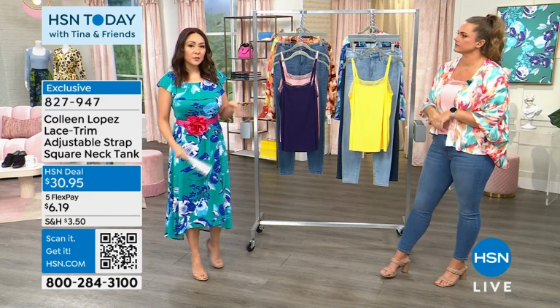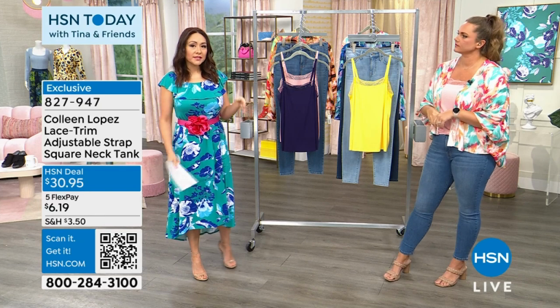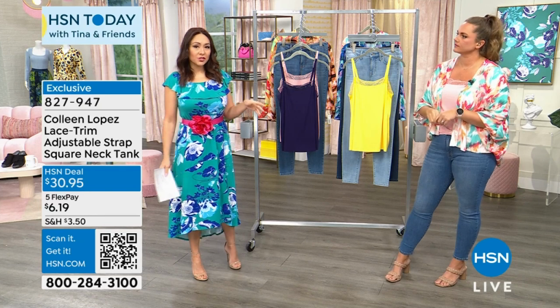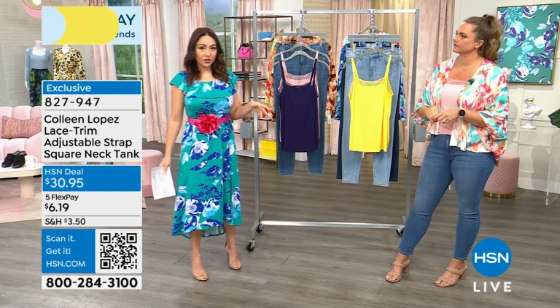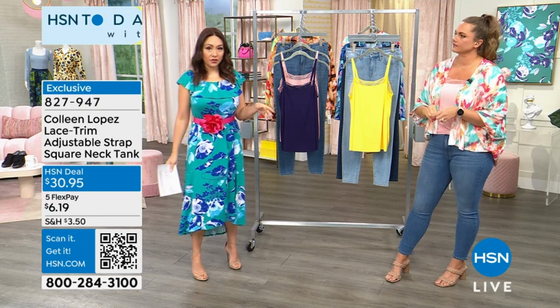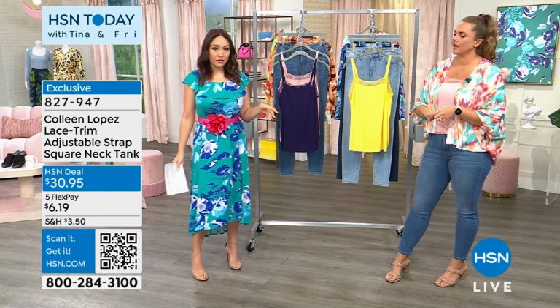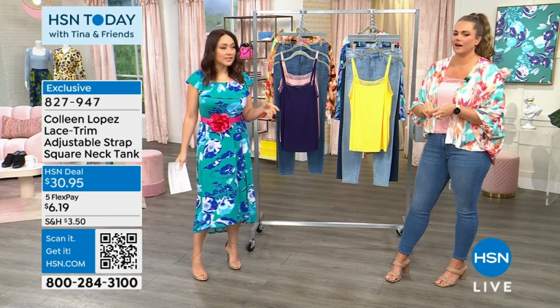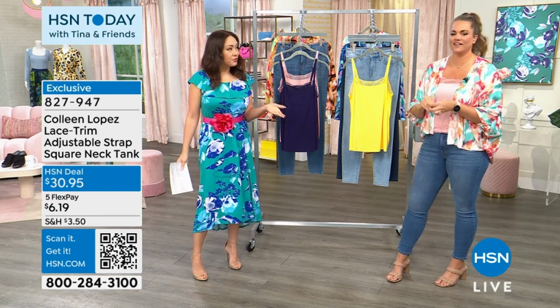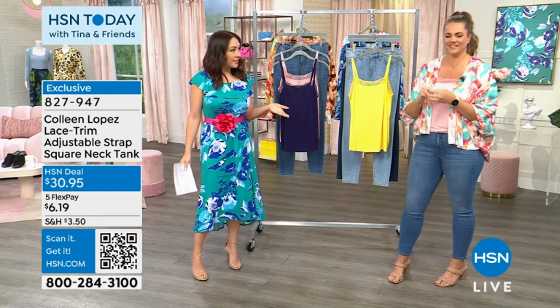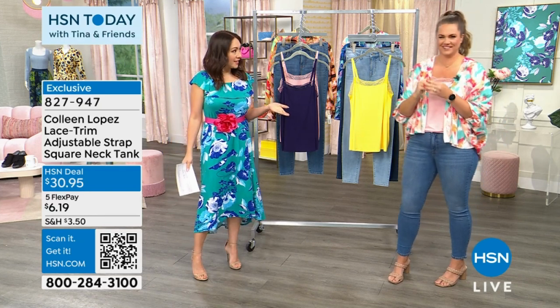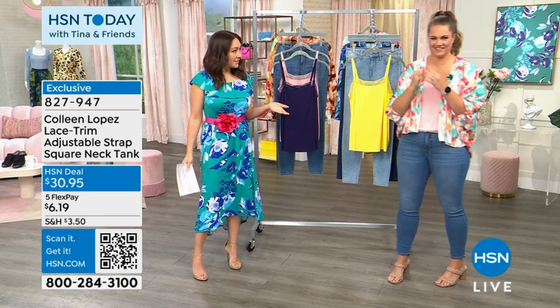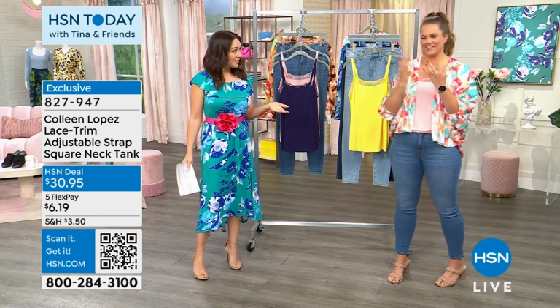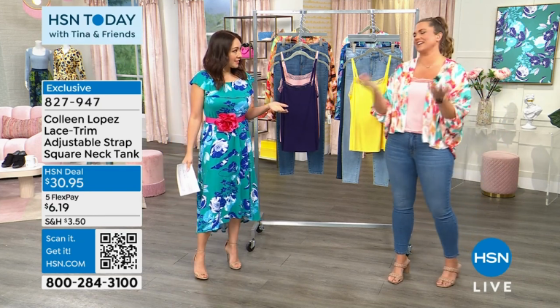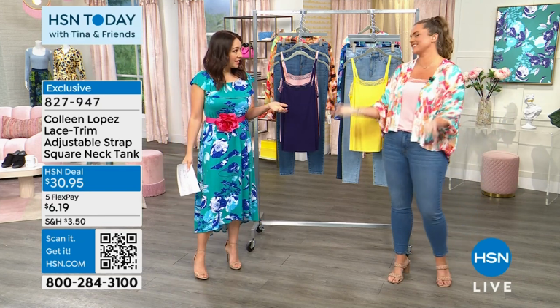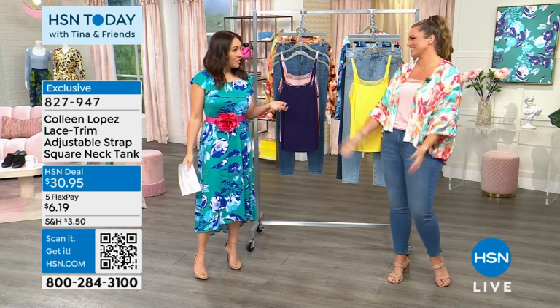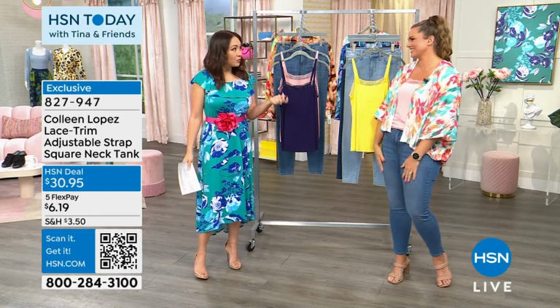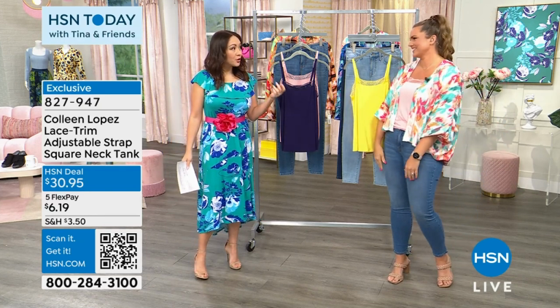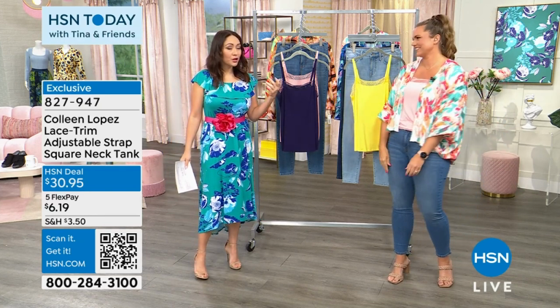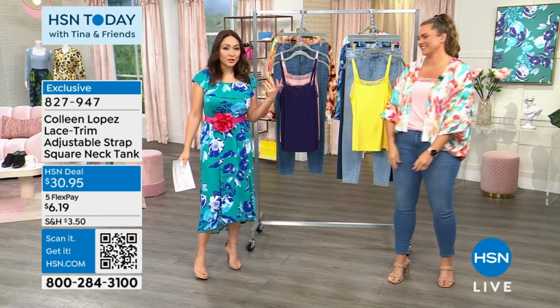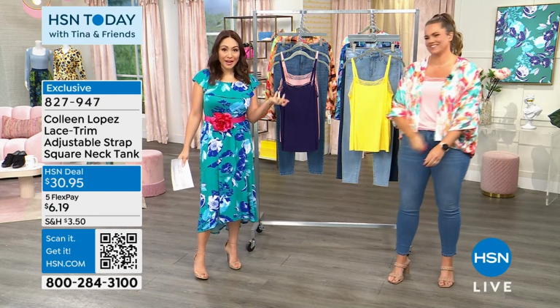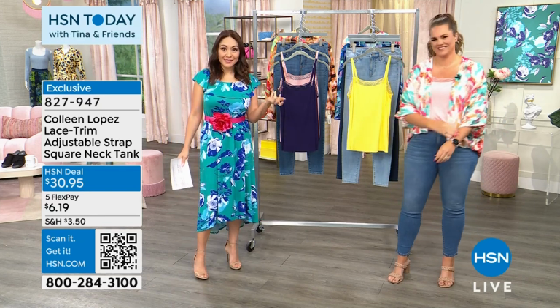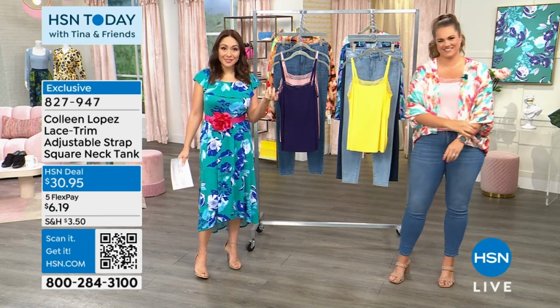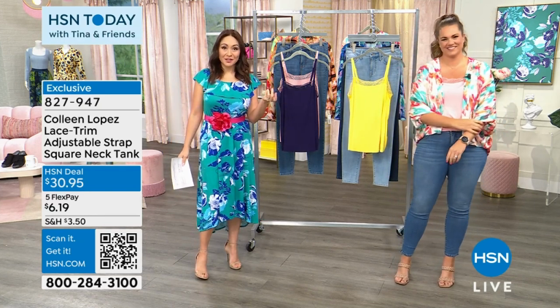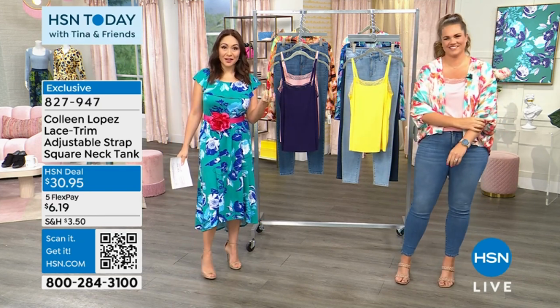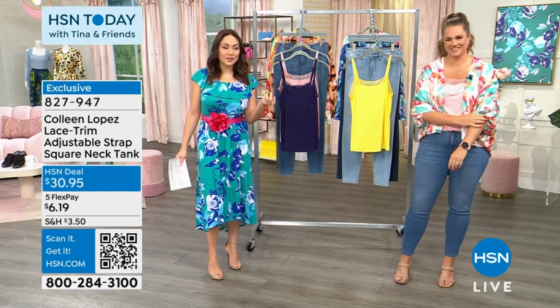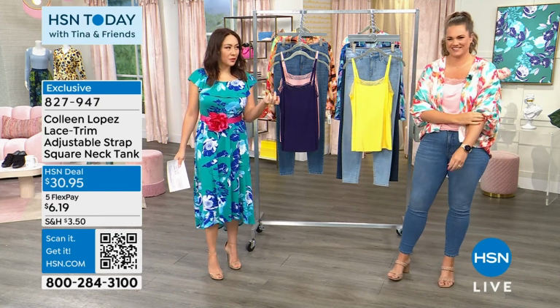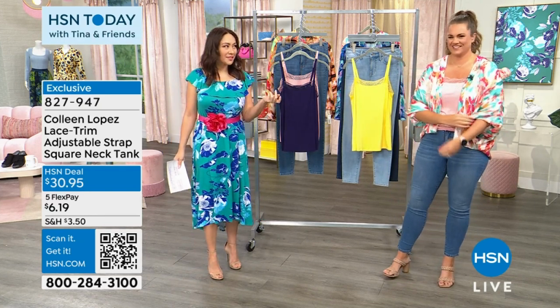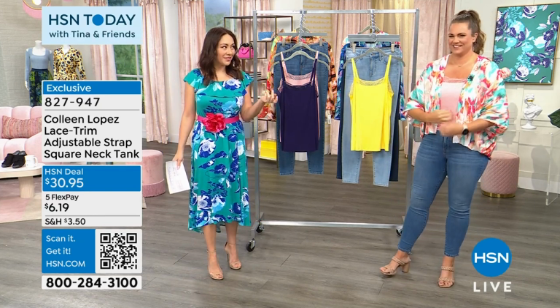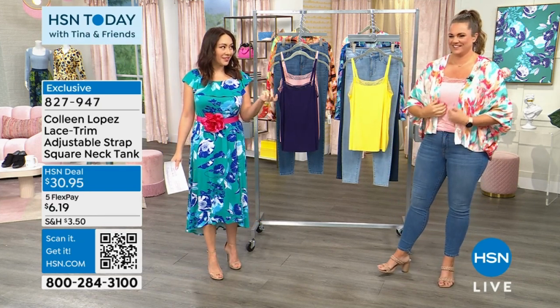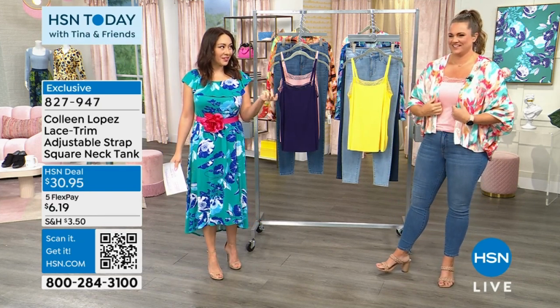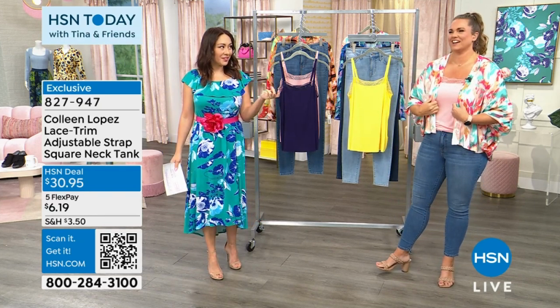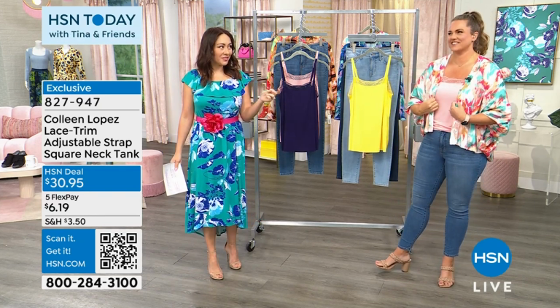Emily's daughter does a dance fundraiser where they sell cakes once a year.